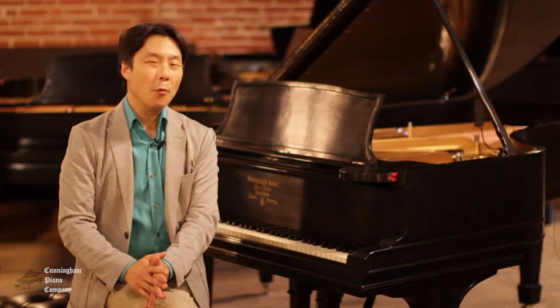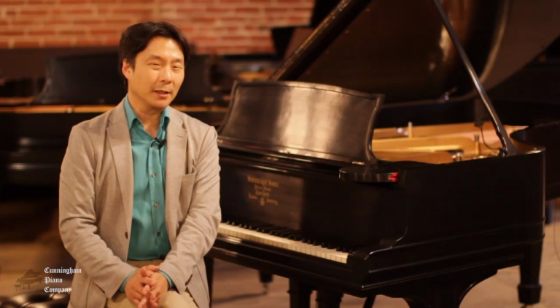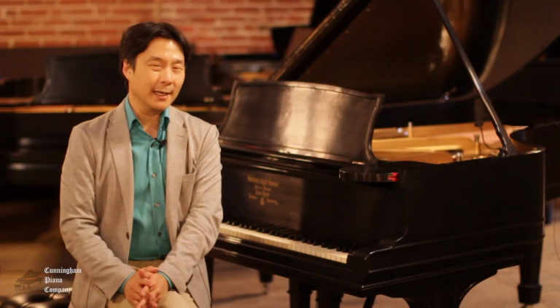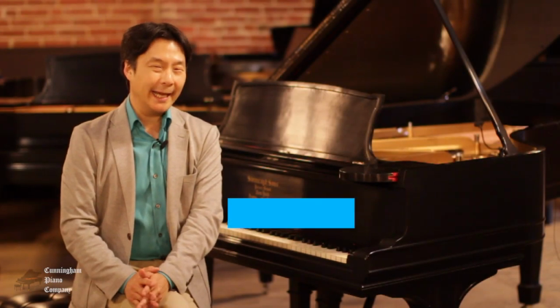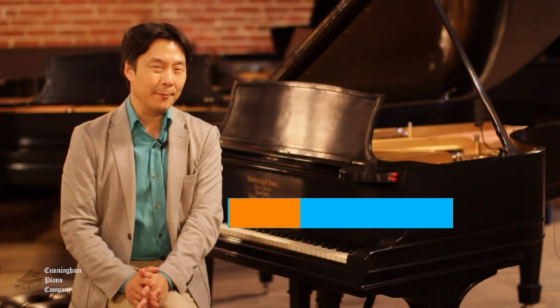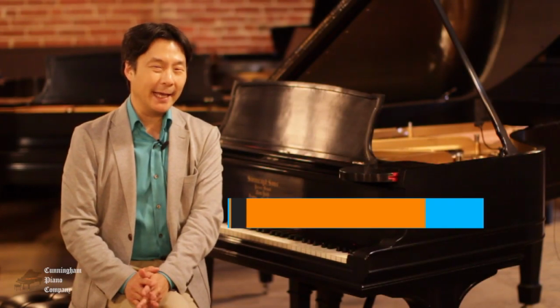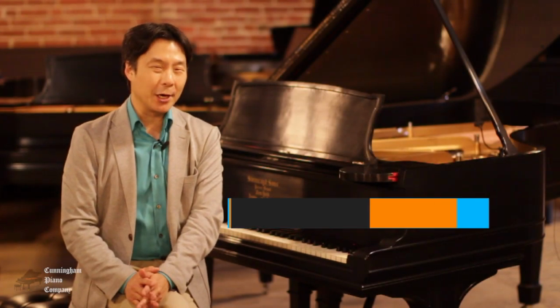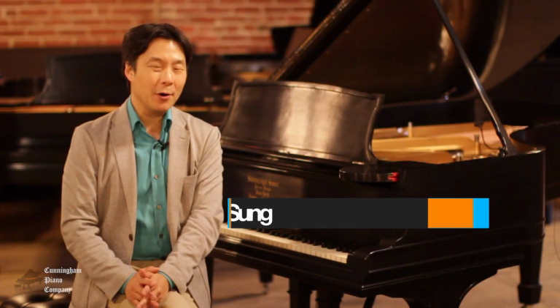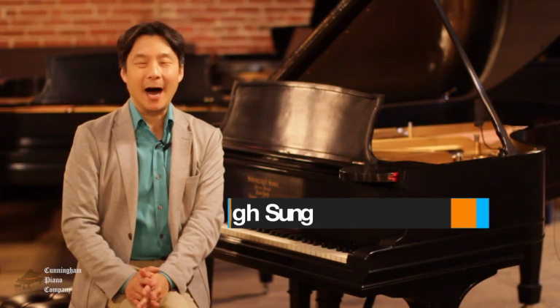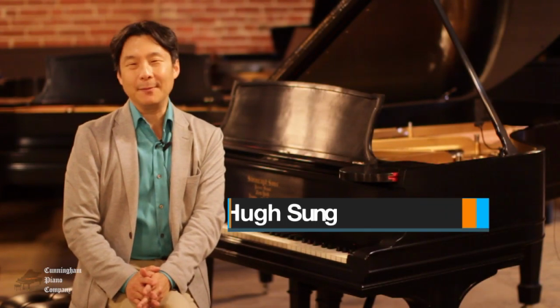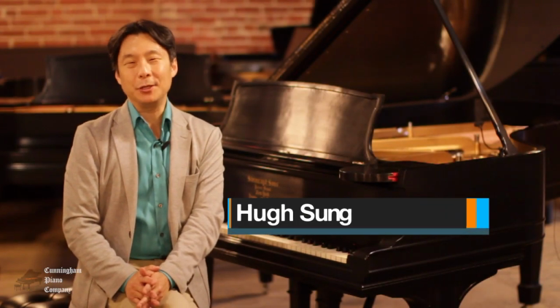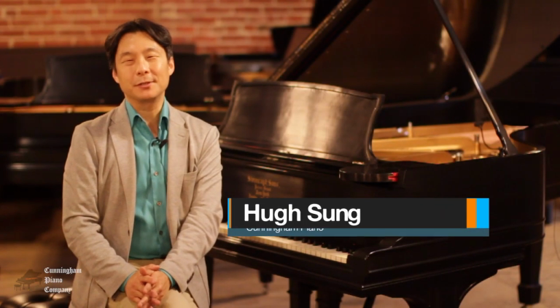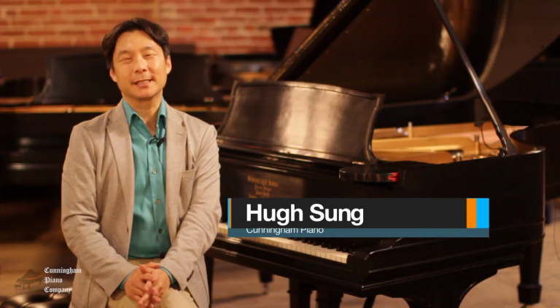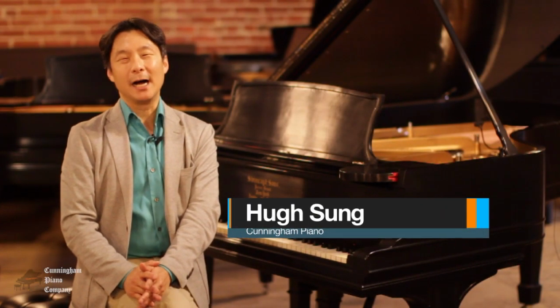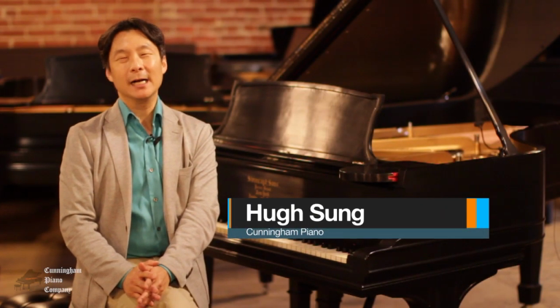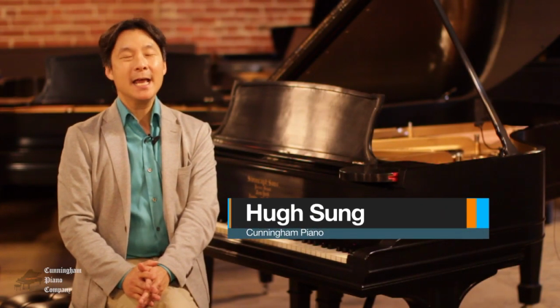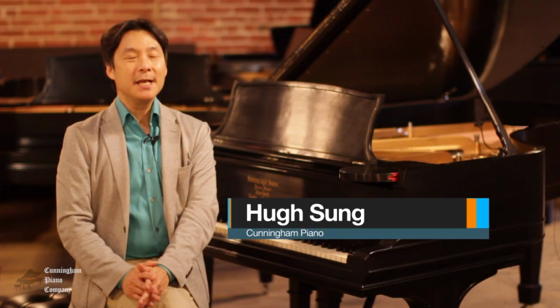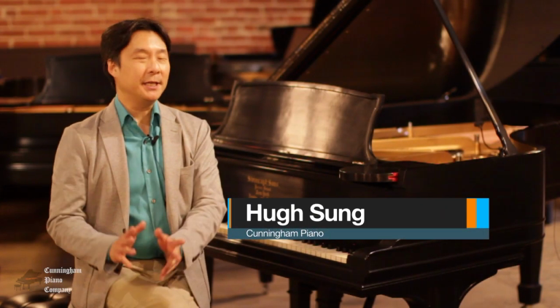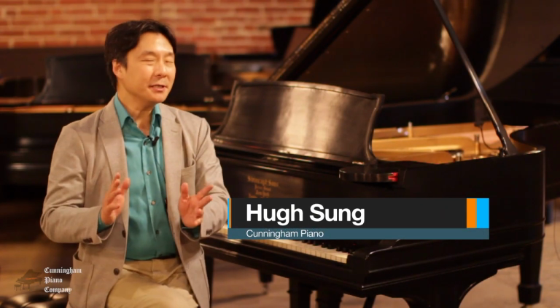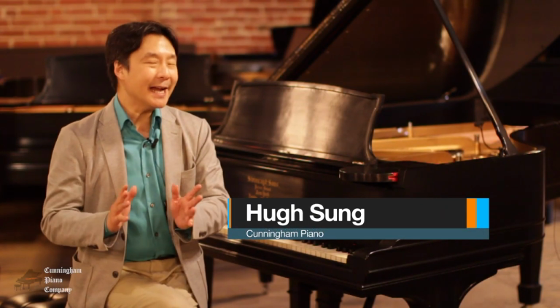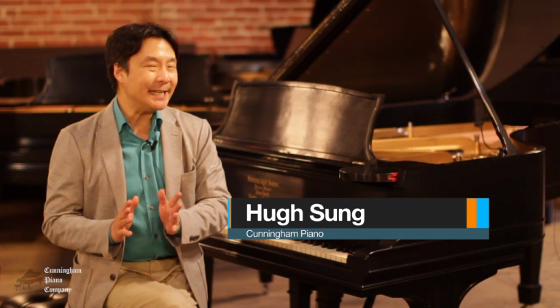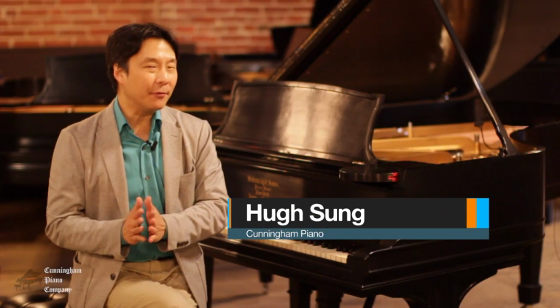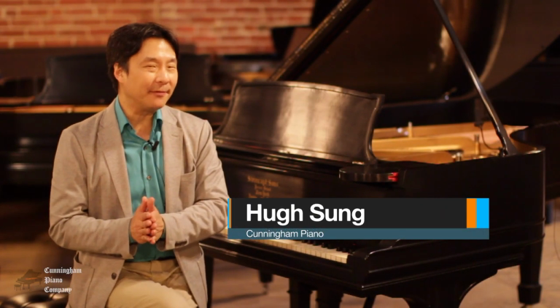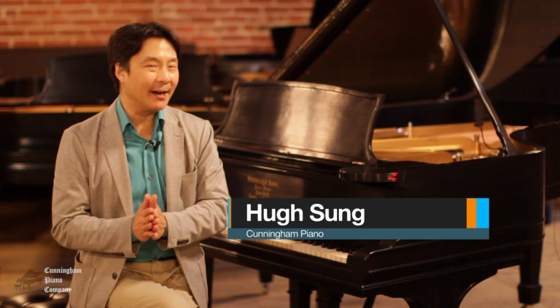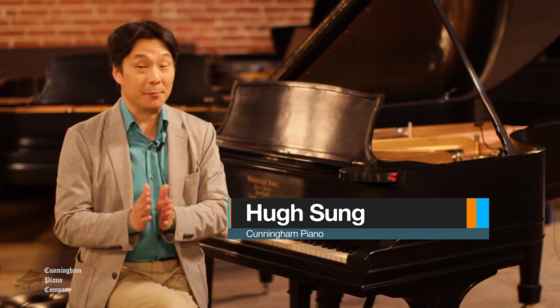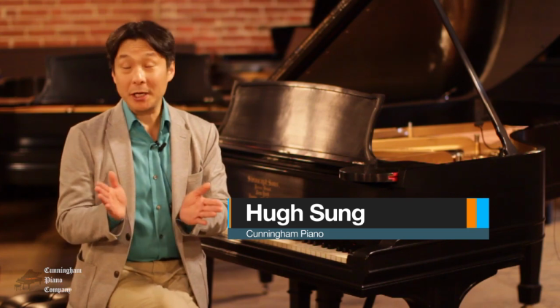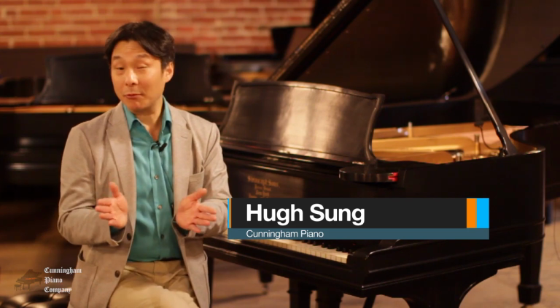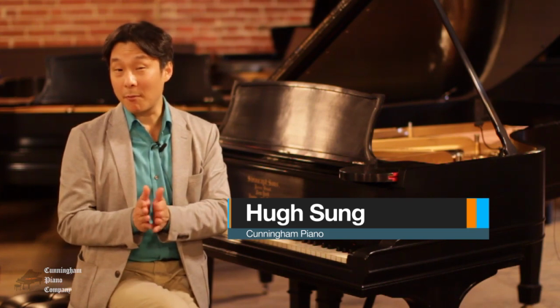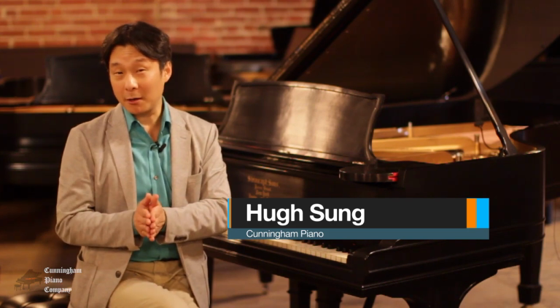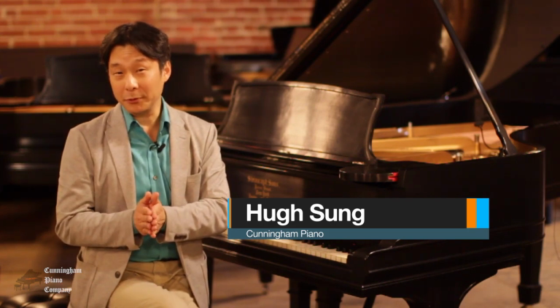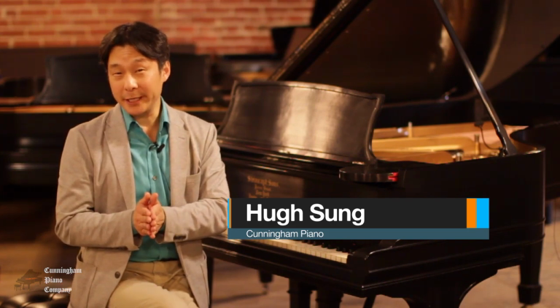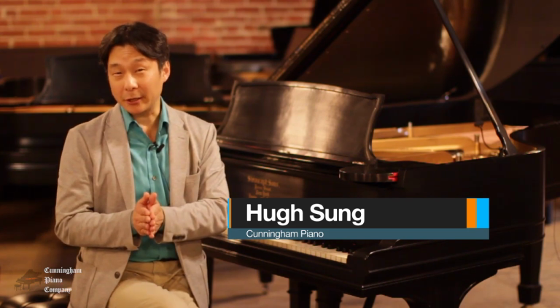Welcome to Cunningham Piano. I'm Hugh Sung. The year 1905 was a pretty remarkable year.